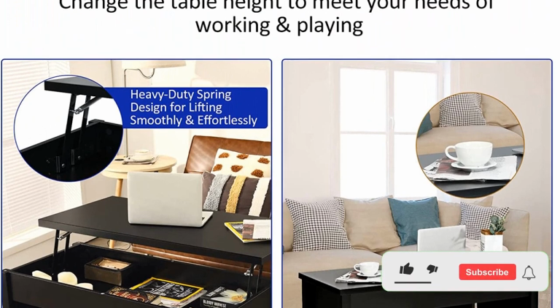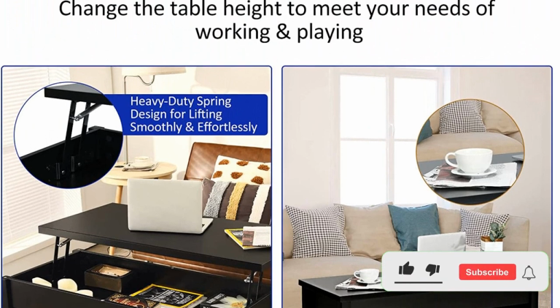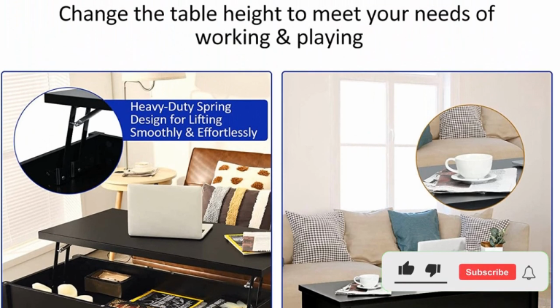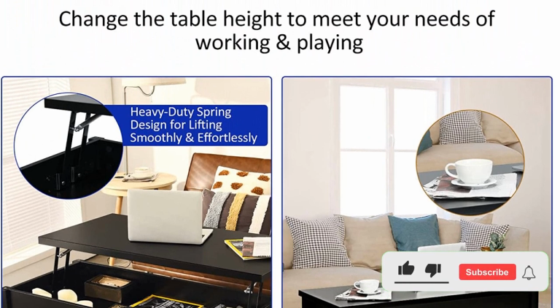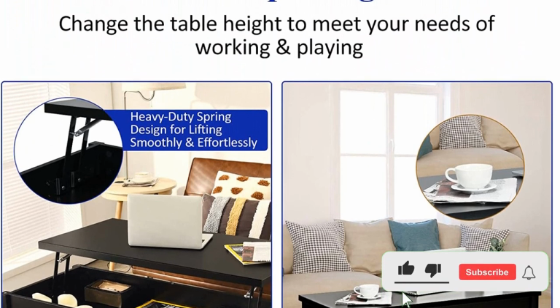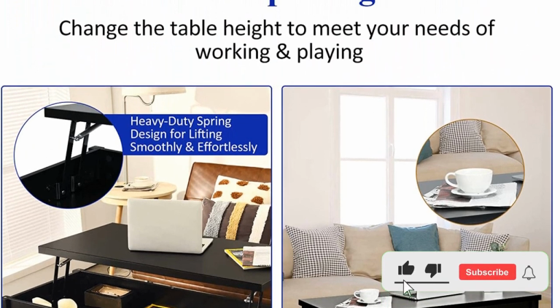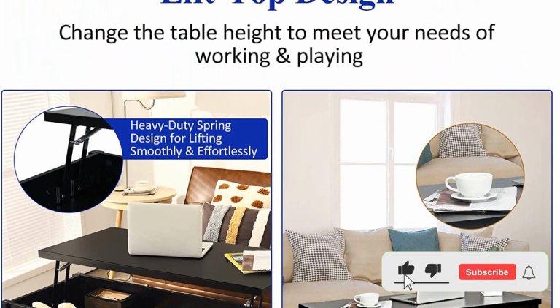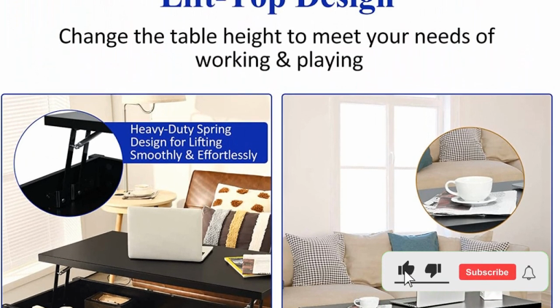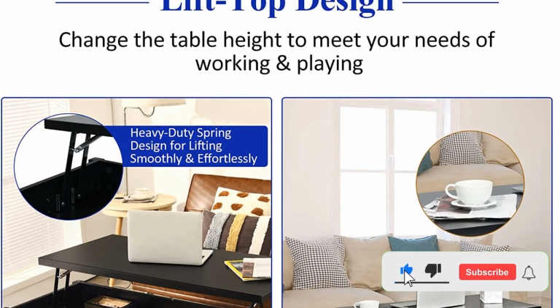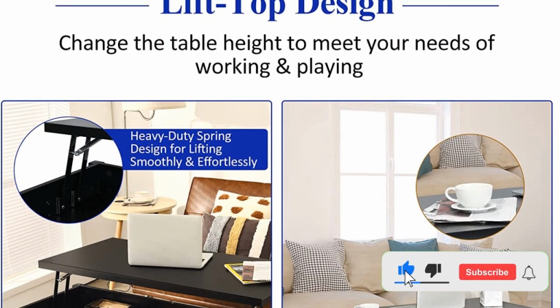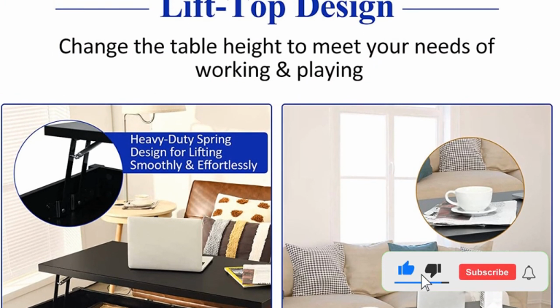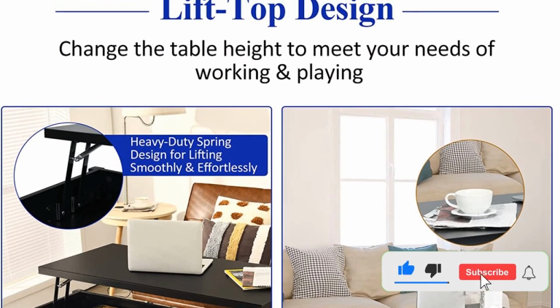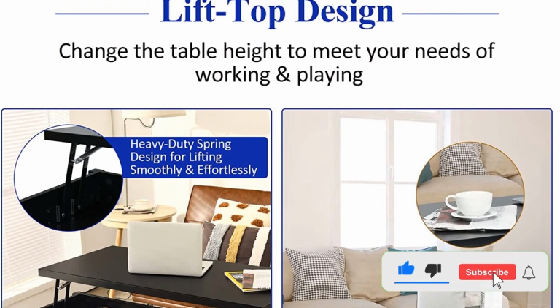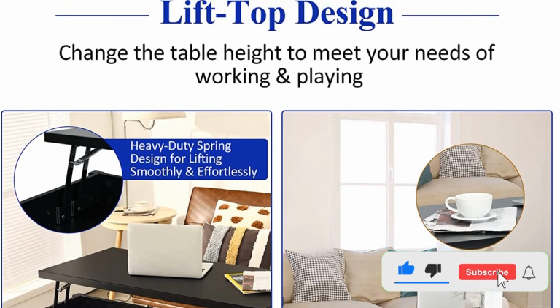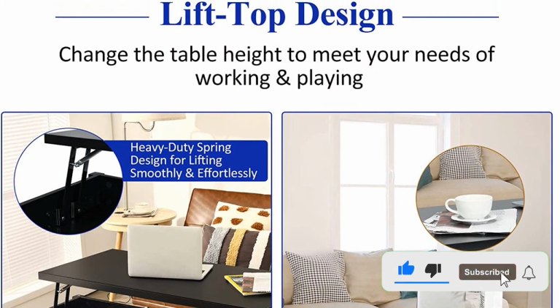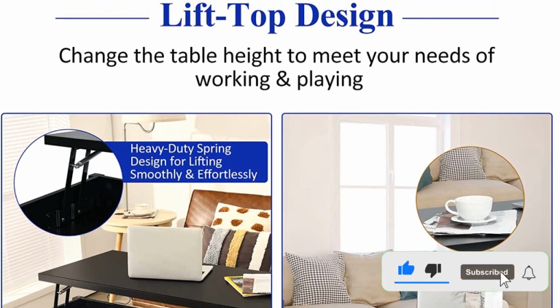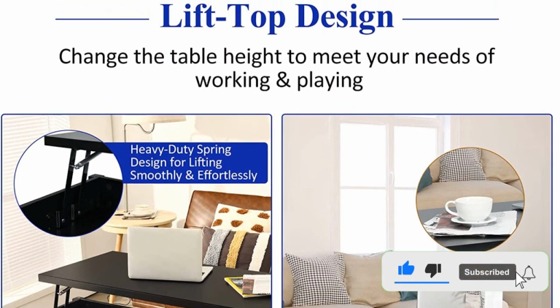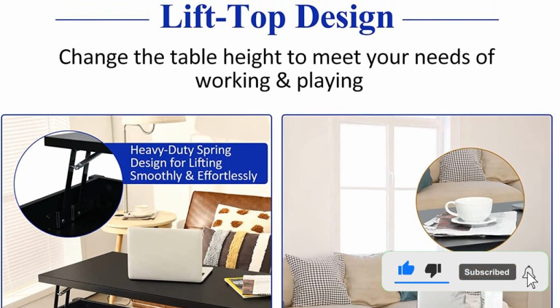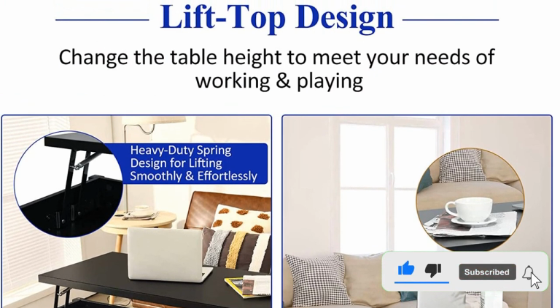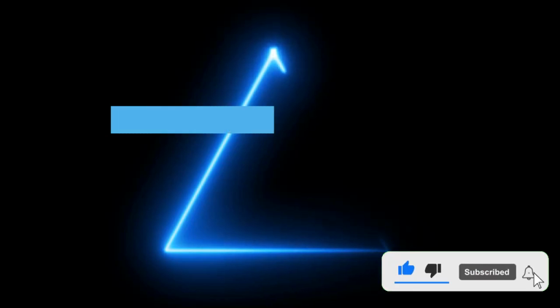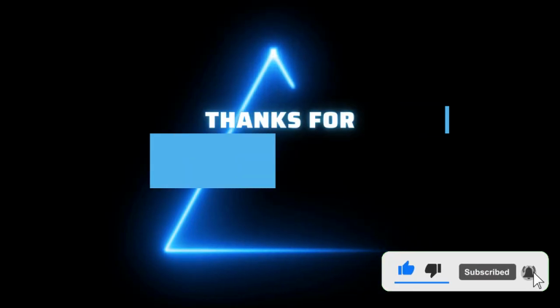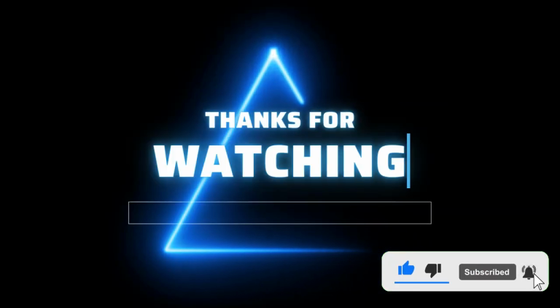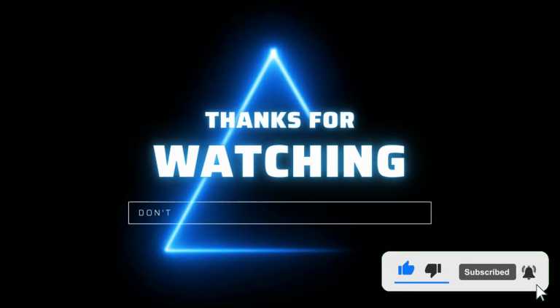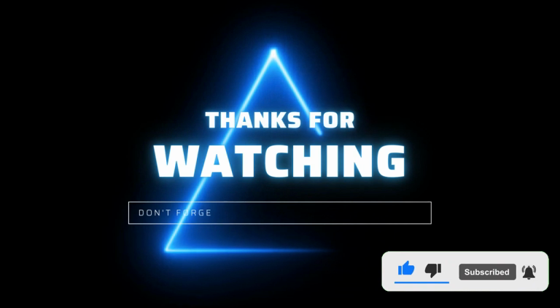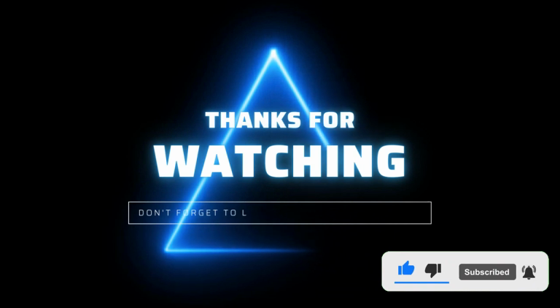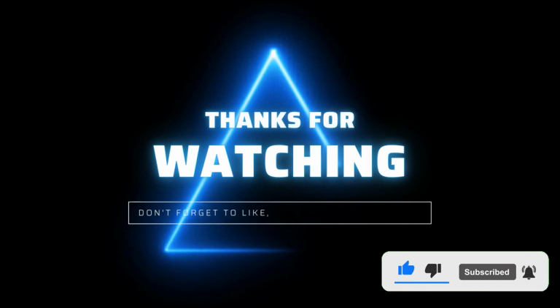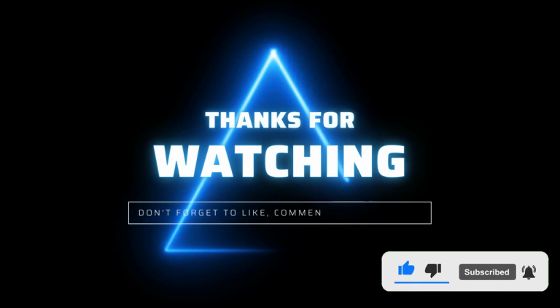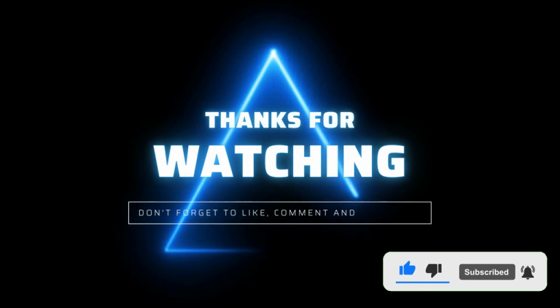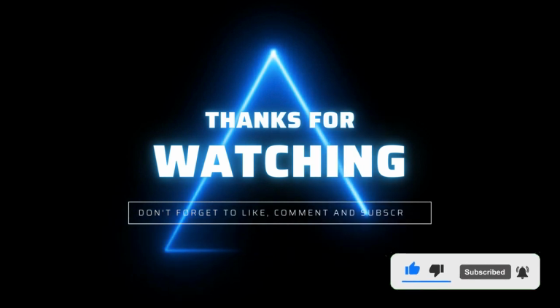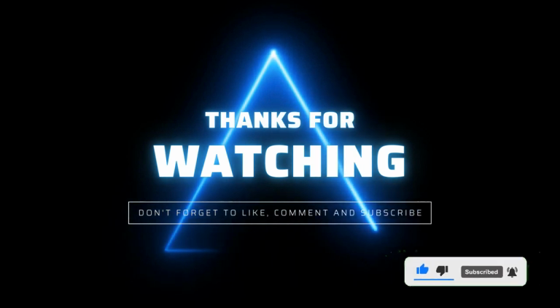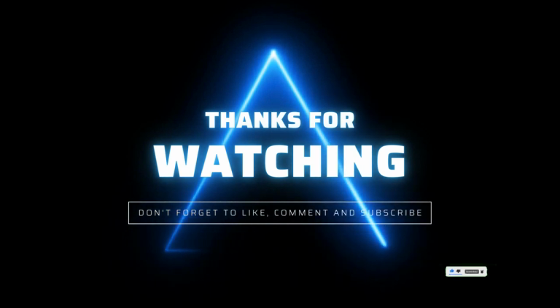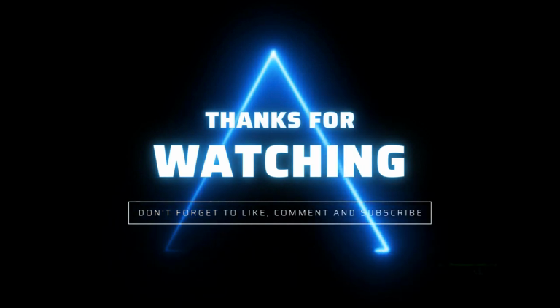If you enjoyed this video, then like this video, comment, and don't forget to subscribe to this channel. See you in the next video.